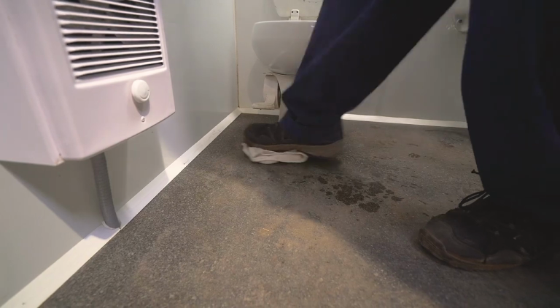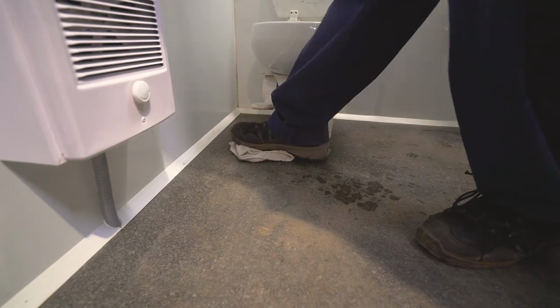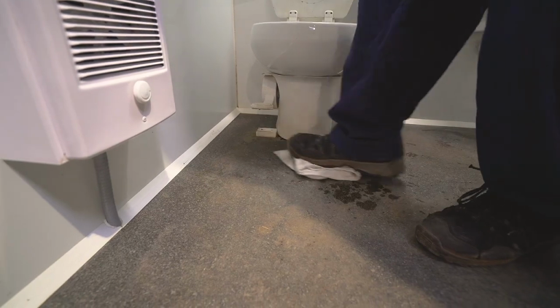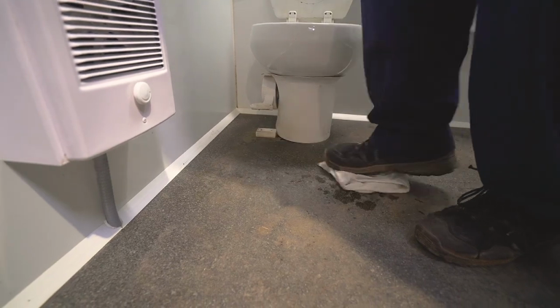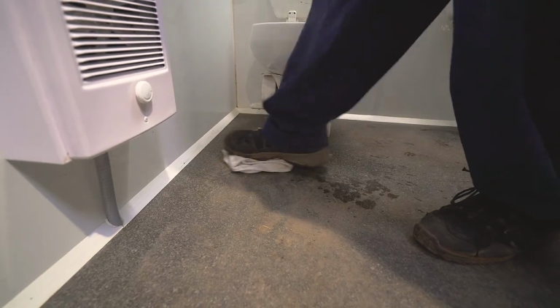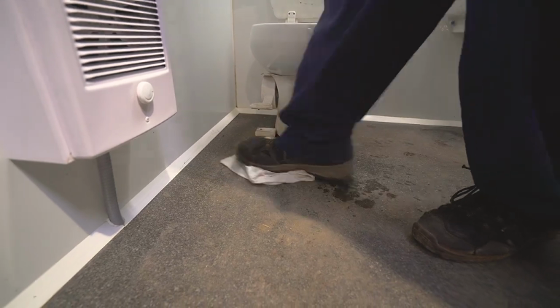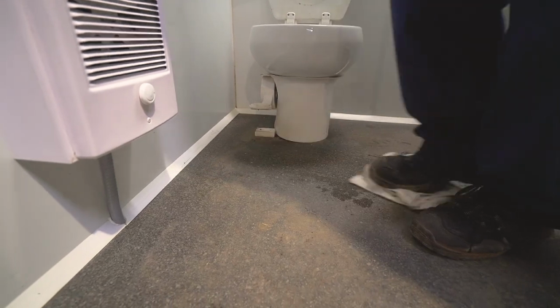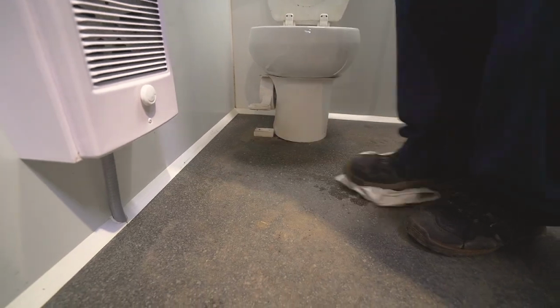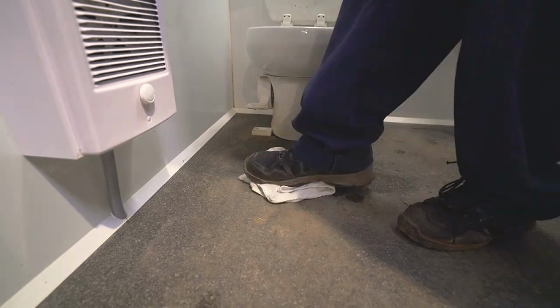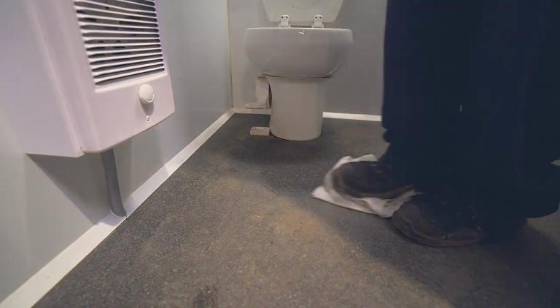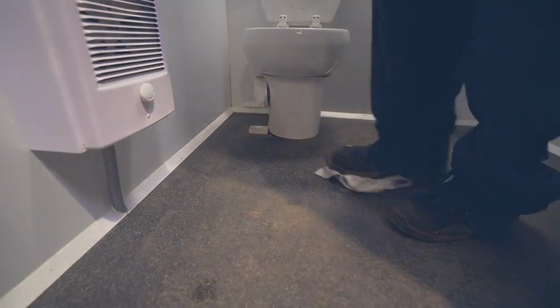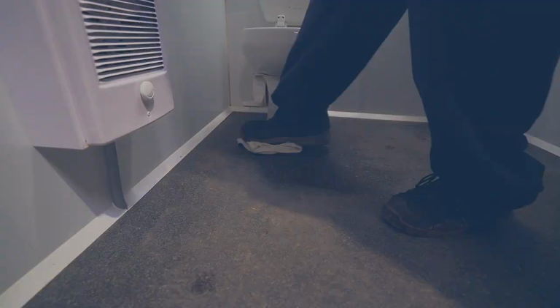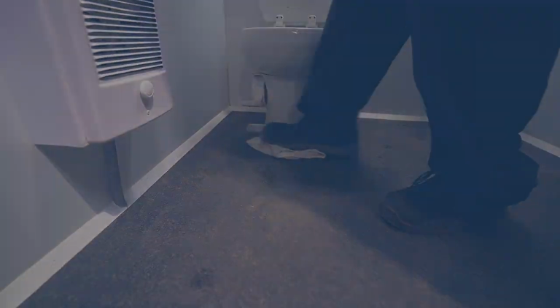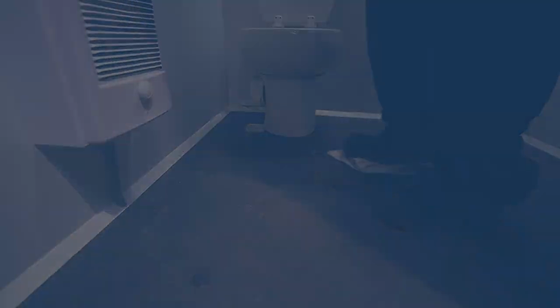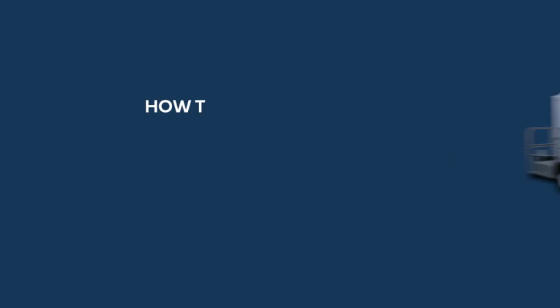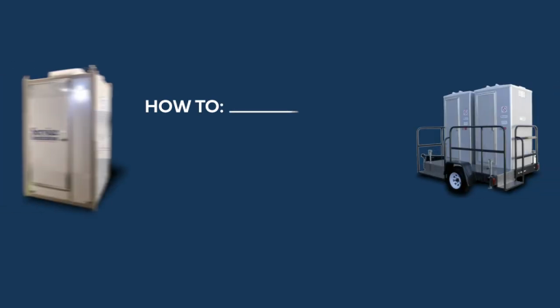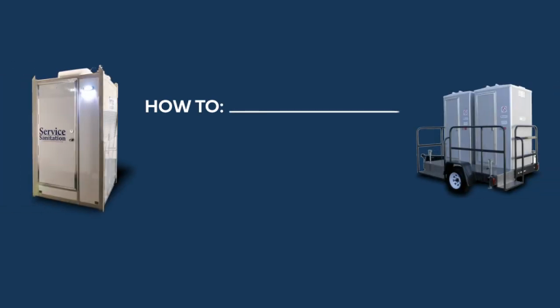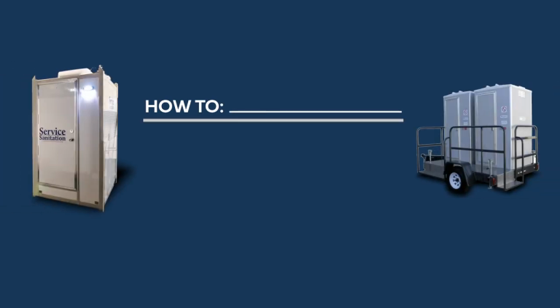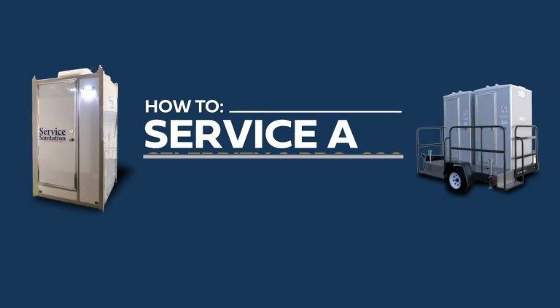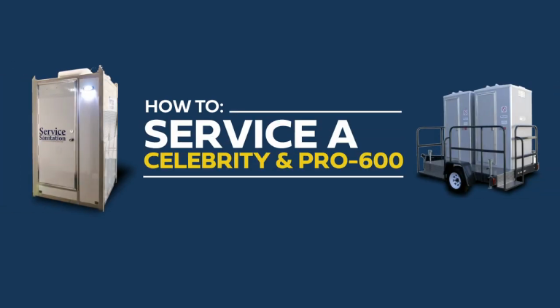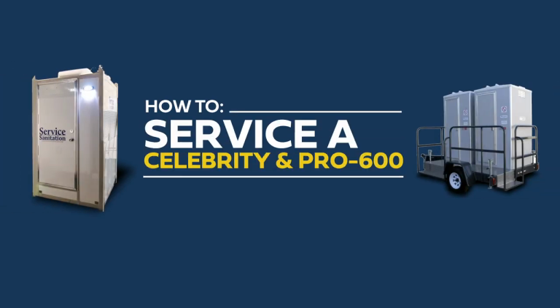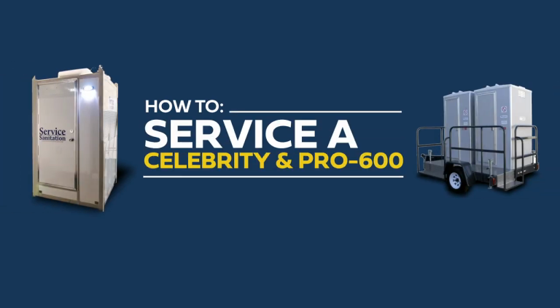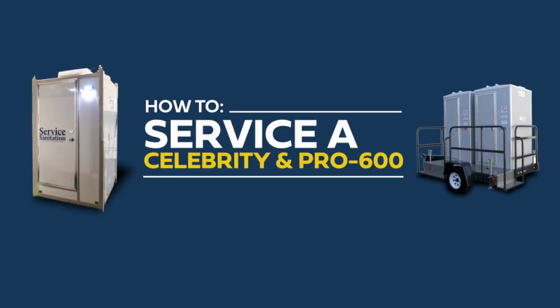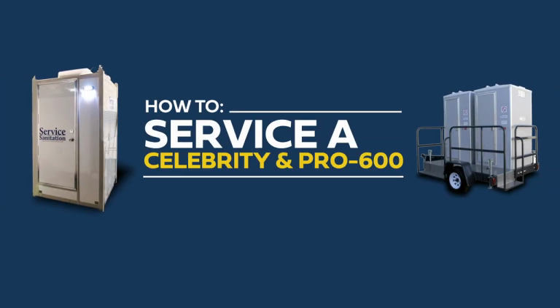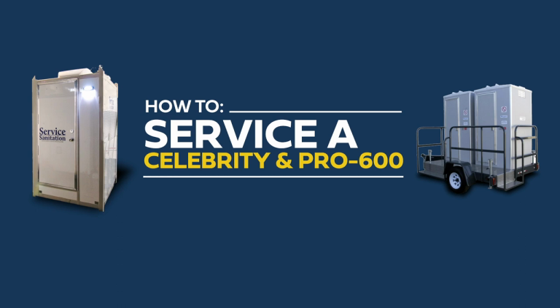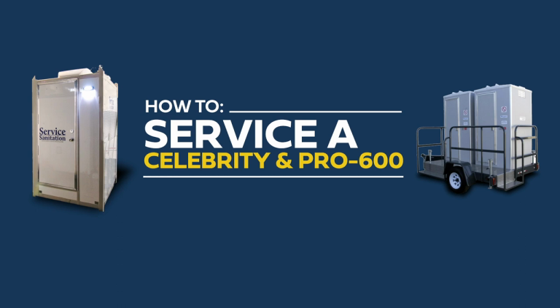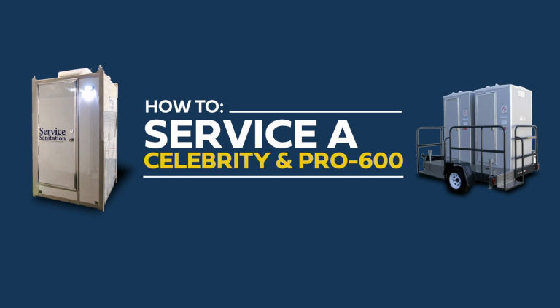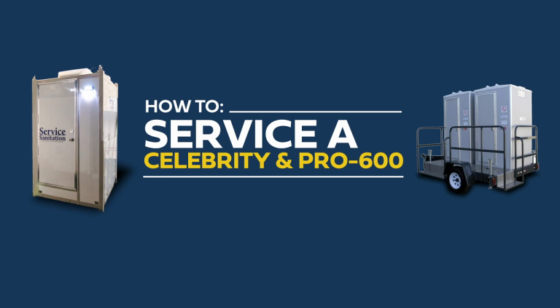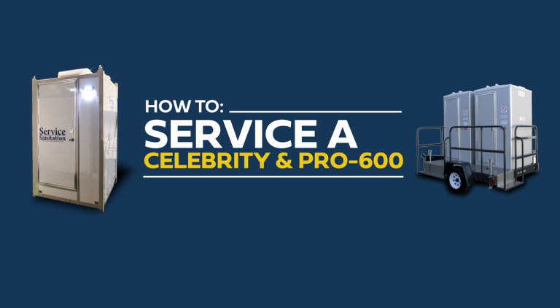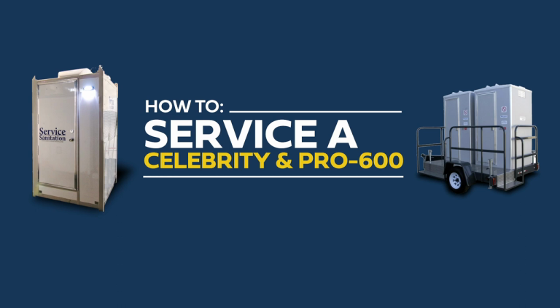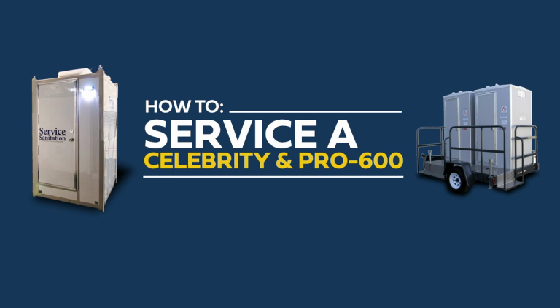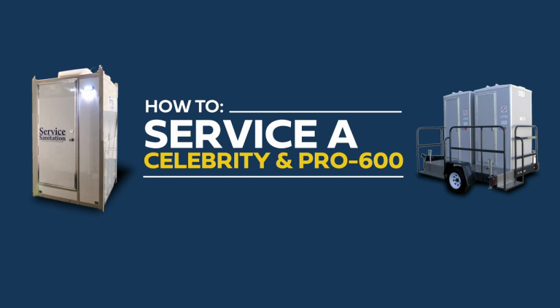Congratulations, you've officially learned how to properly service a Celebrity and Pro 600 restroom pod.